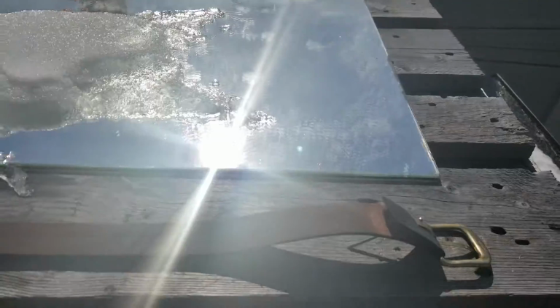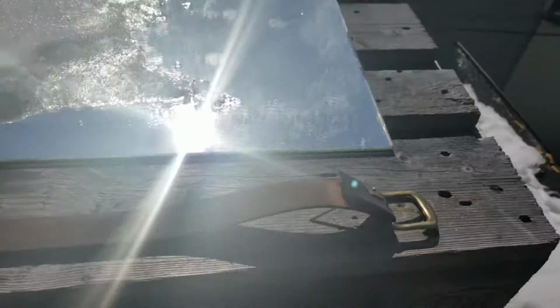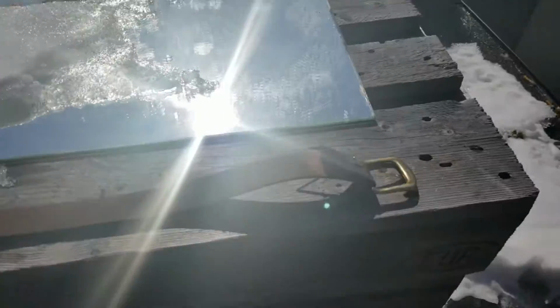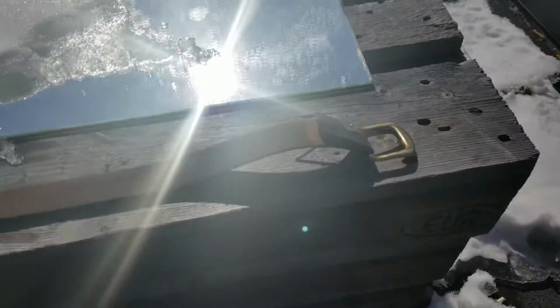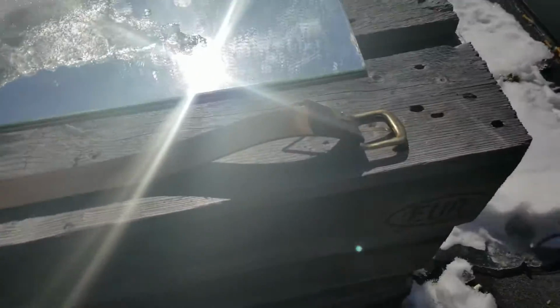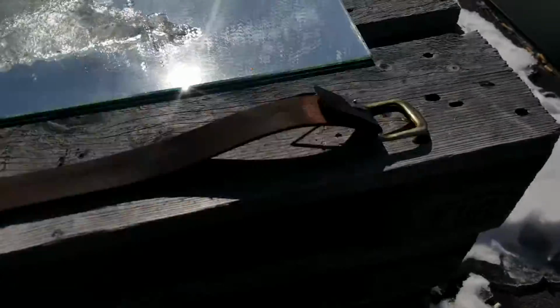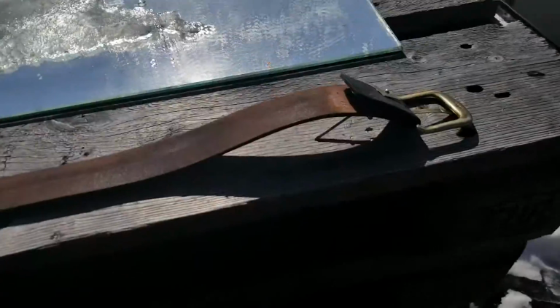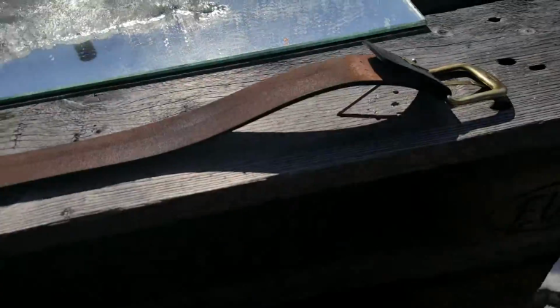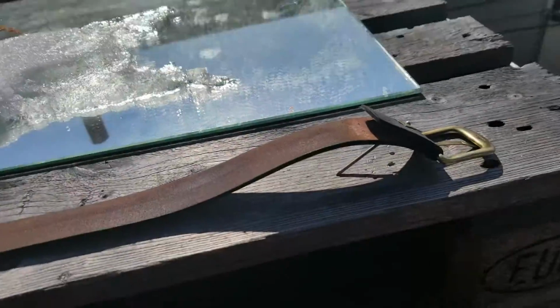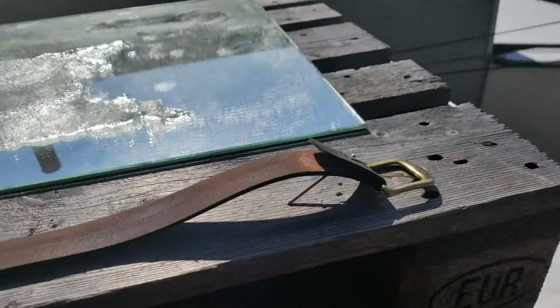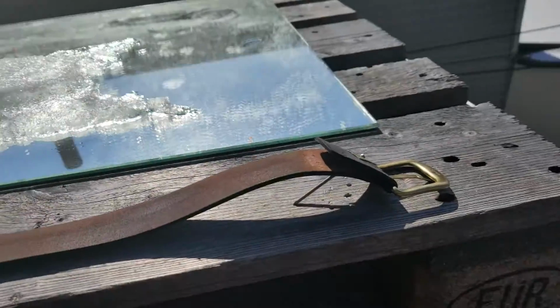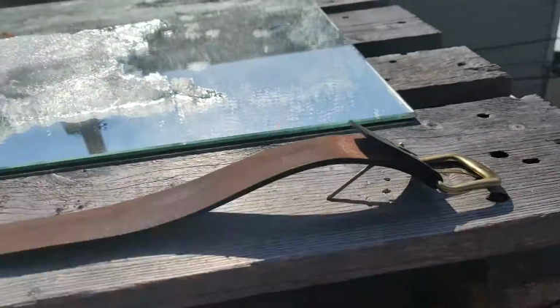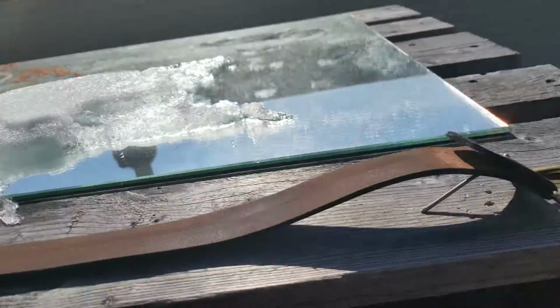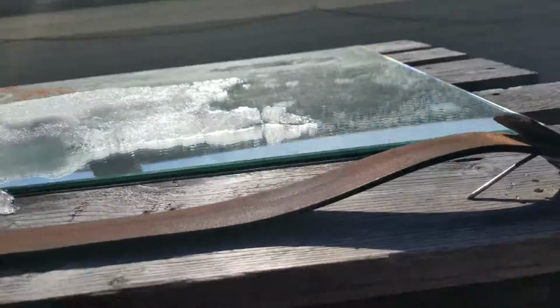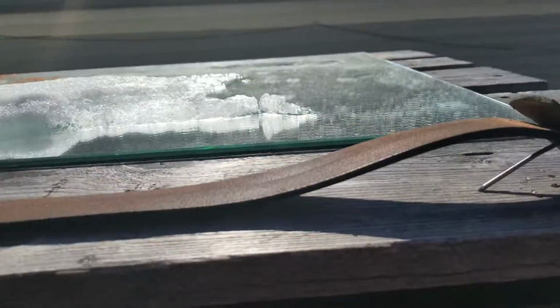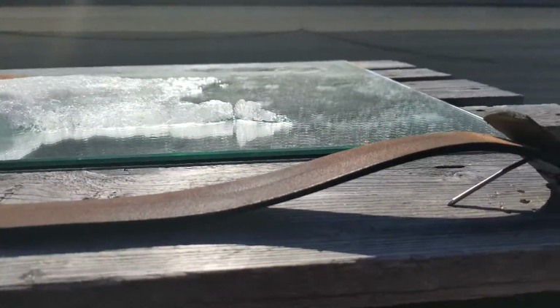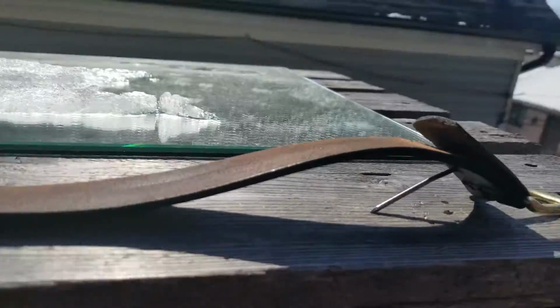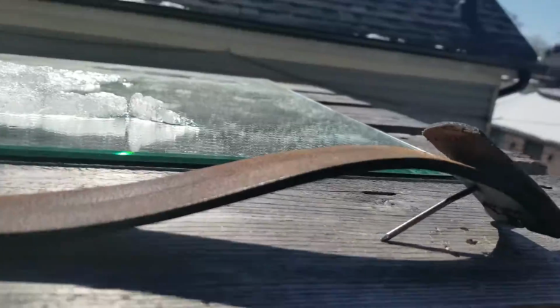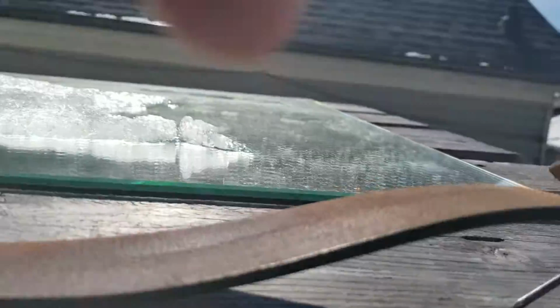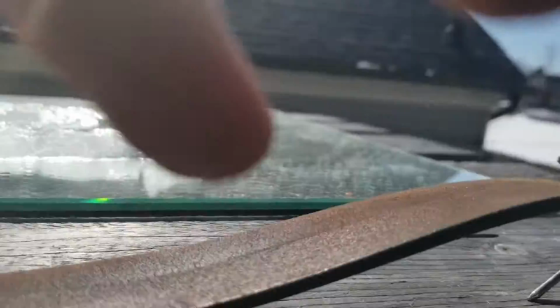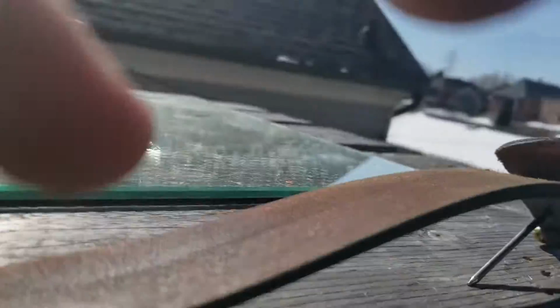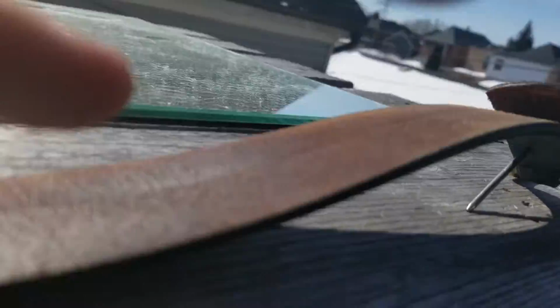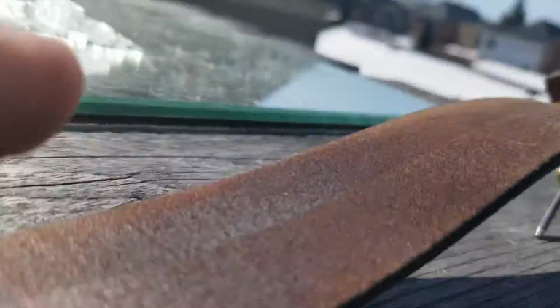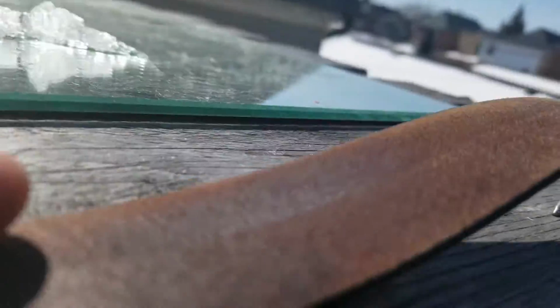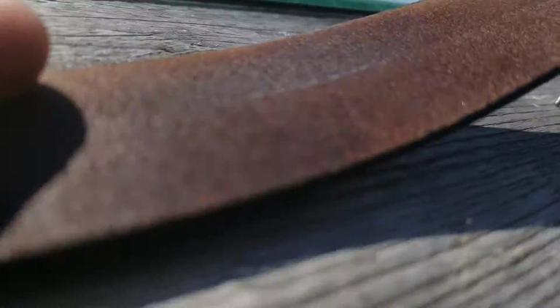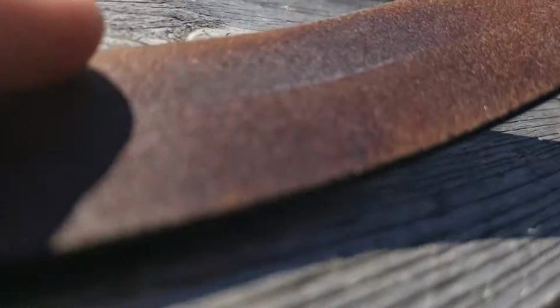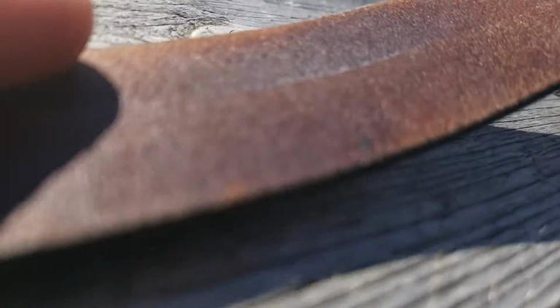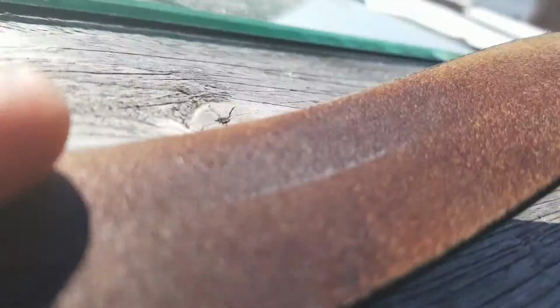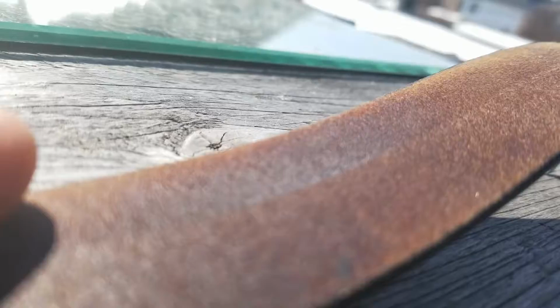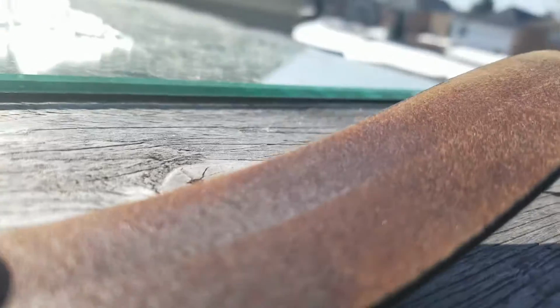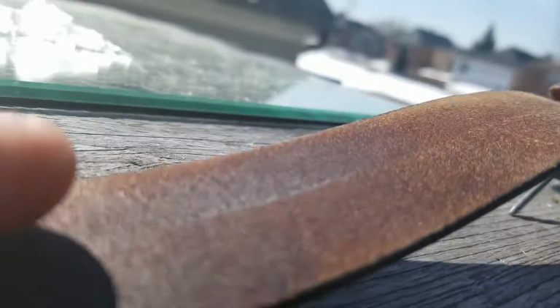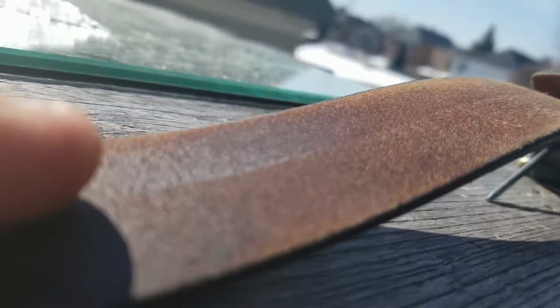Alright, part four. When in doubt, turn the fucking thing upside down. I think this might work.